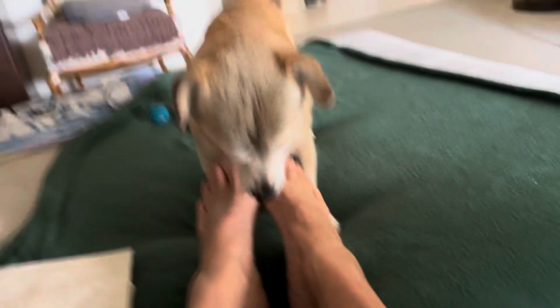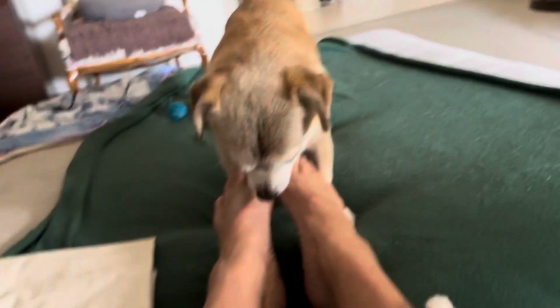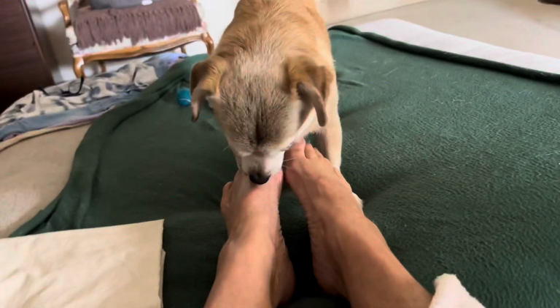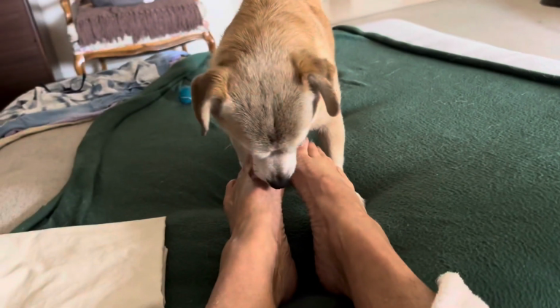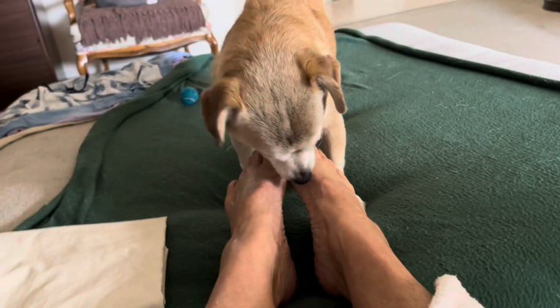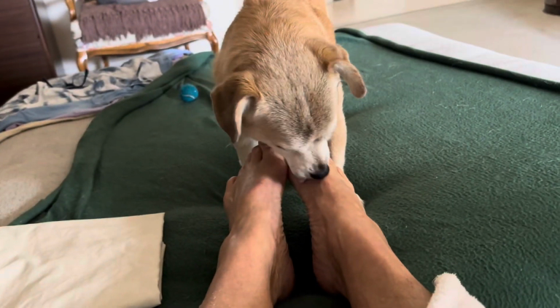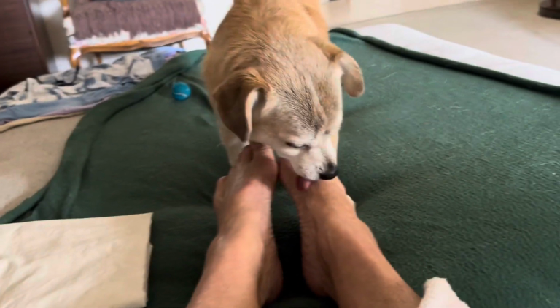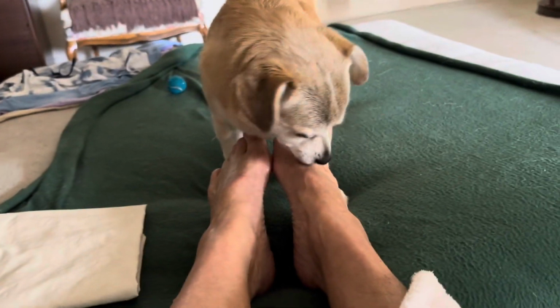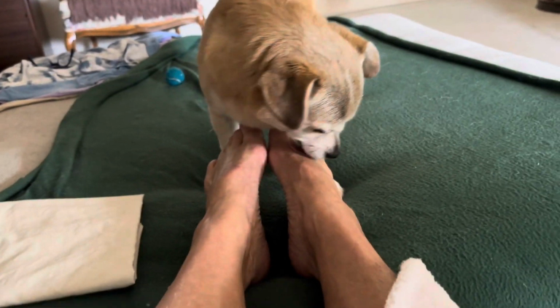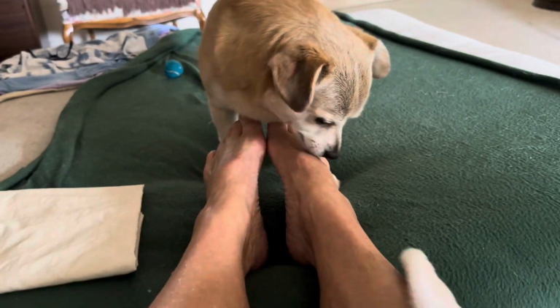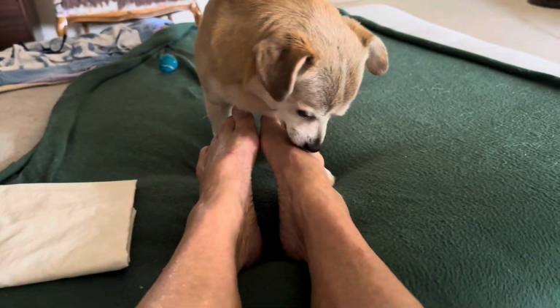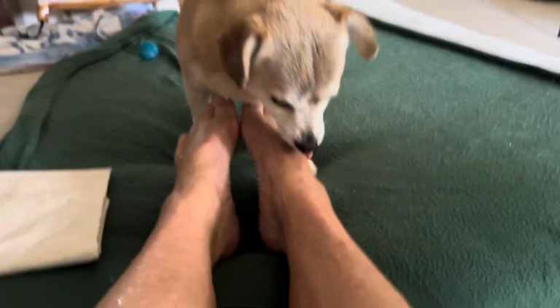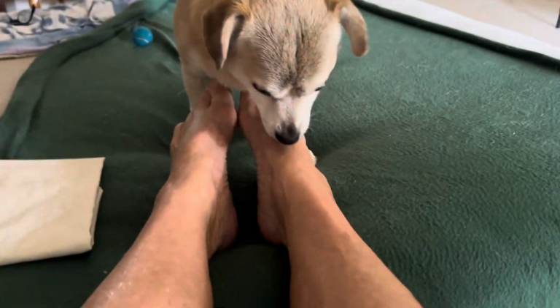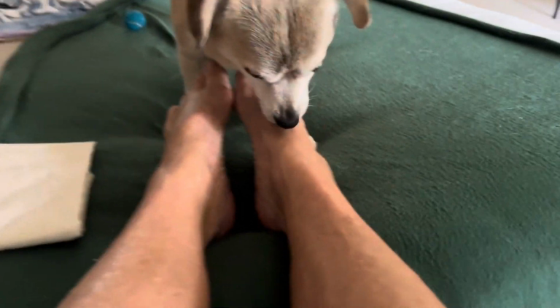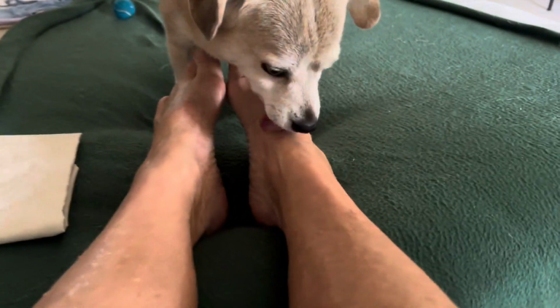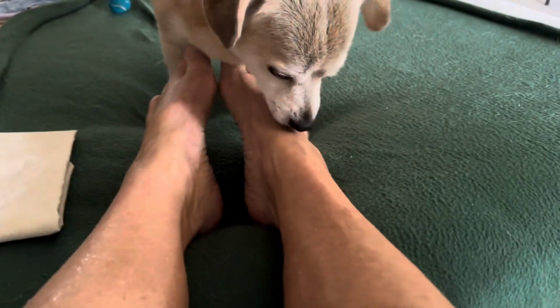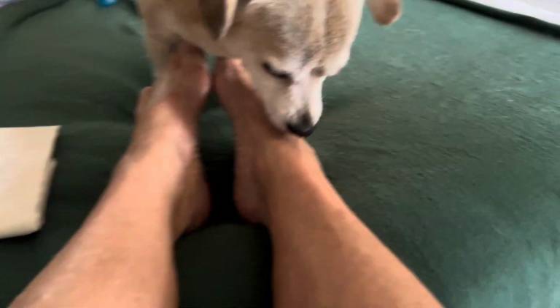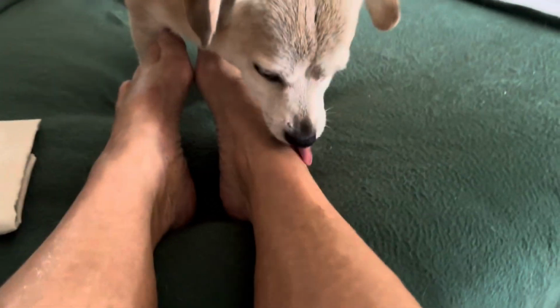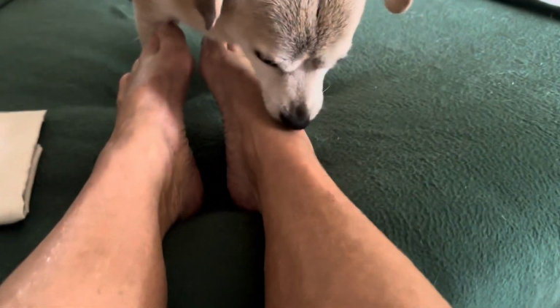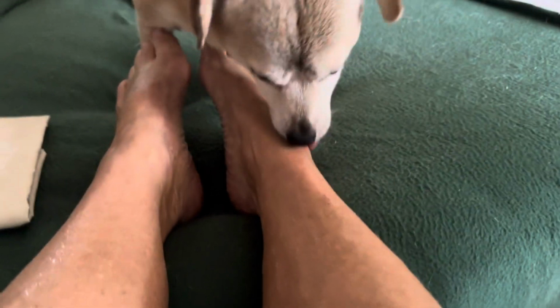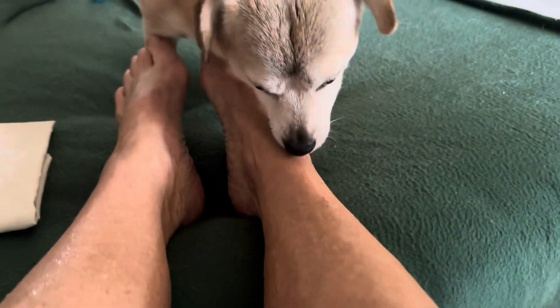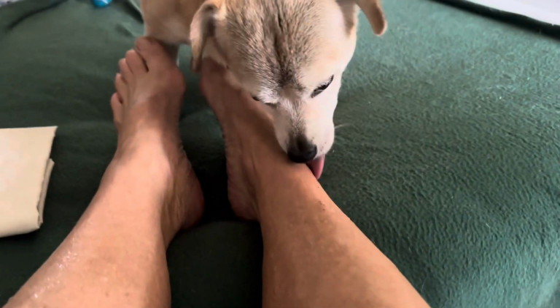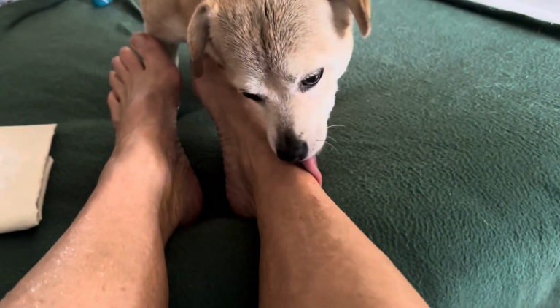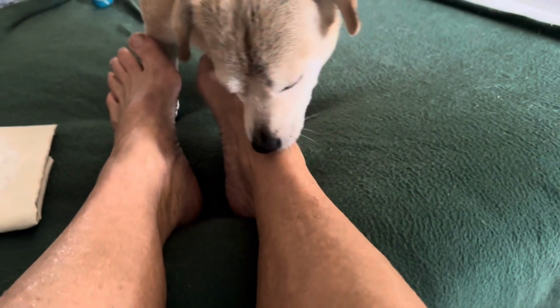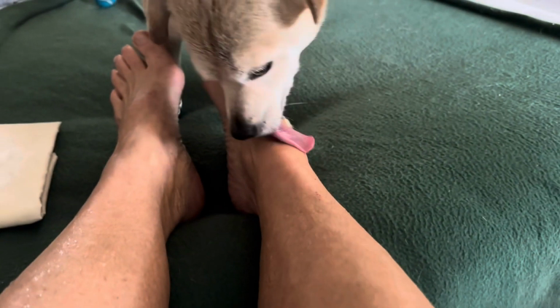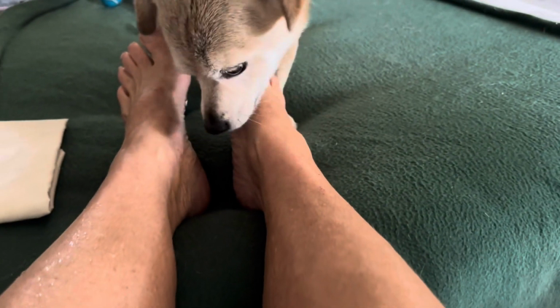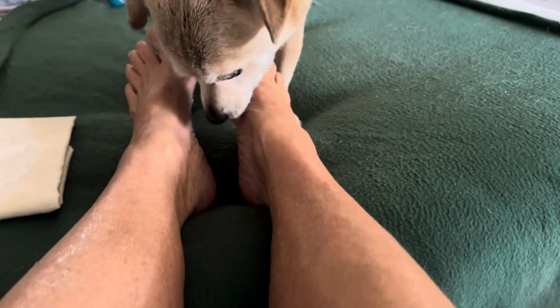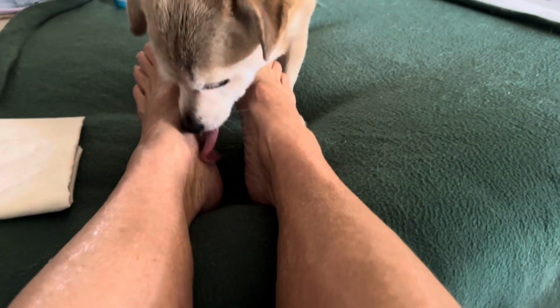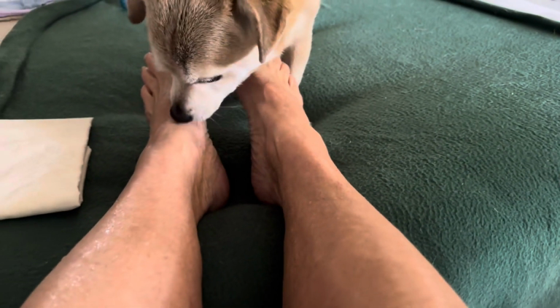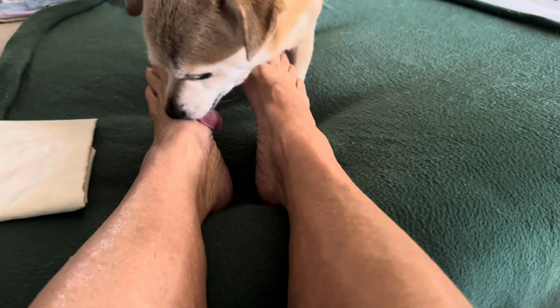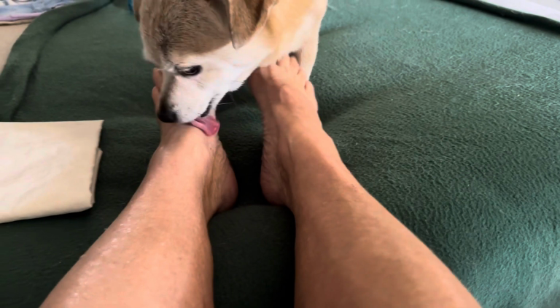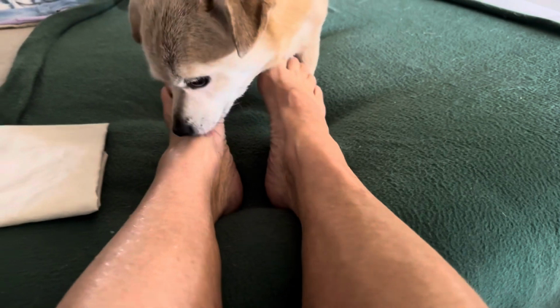You need help? I got you. Let's start with your ankles. I'll get this ankle.